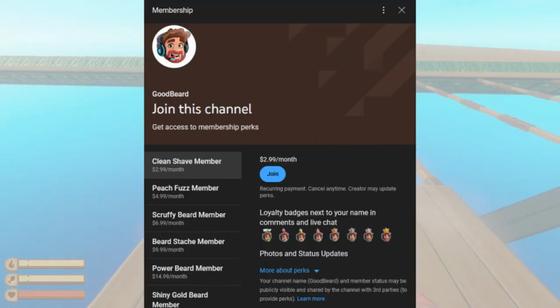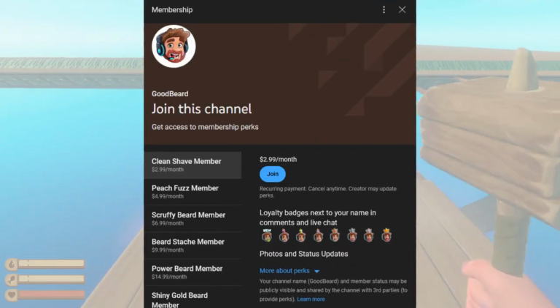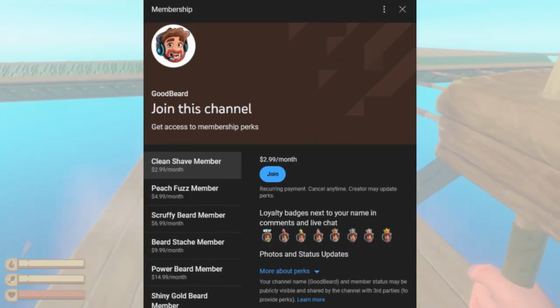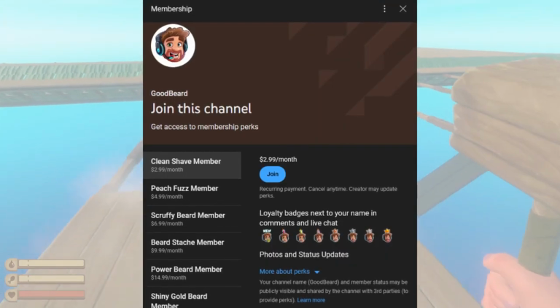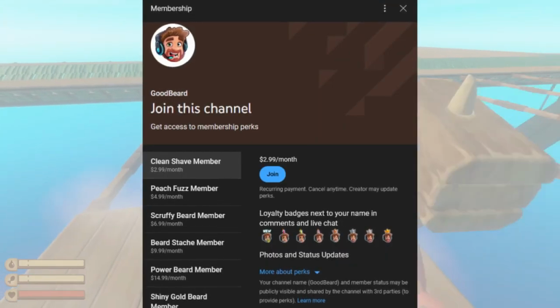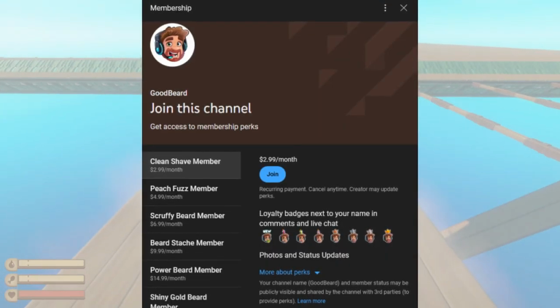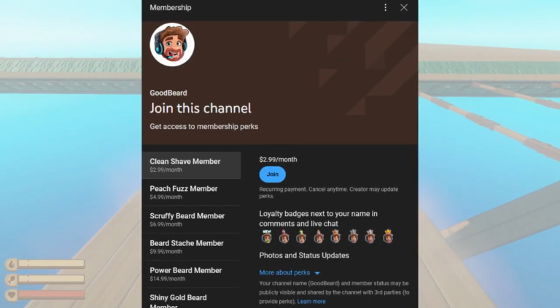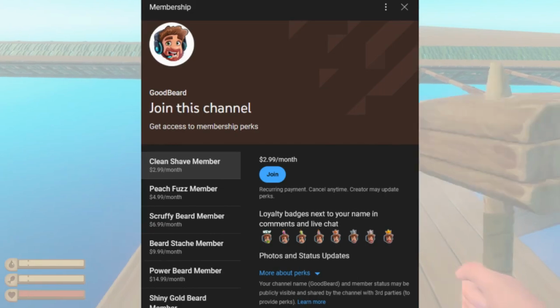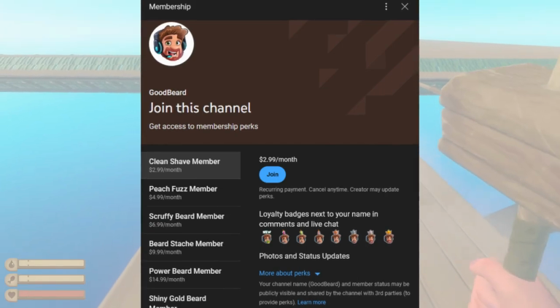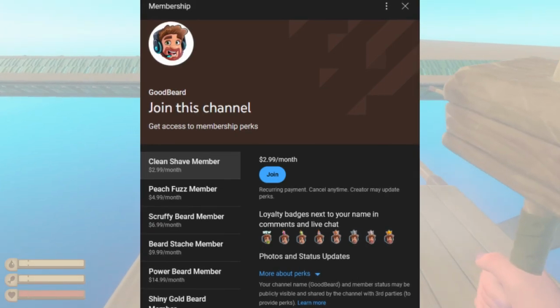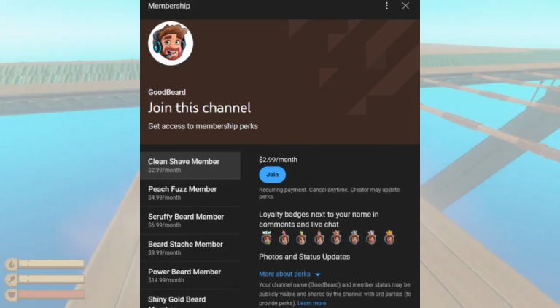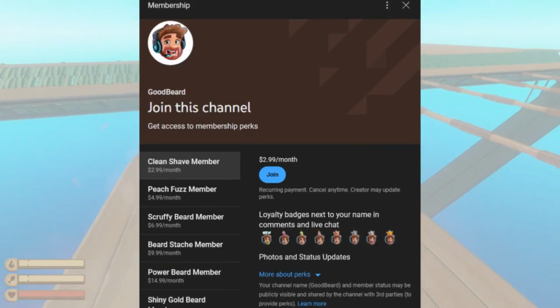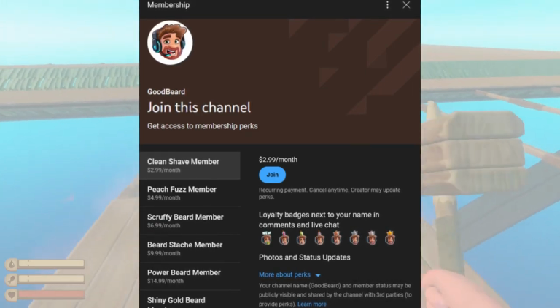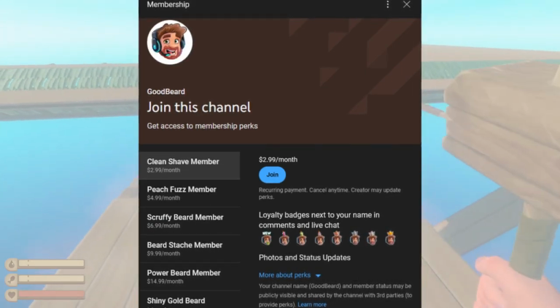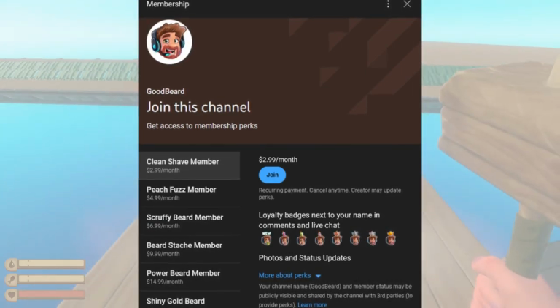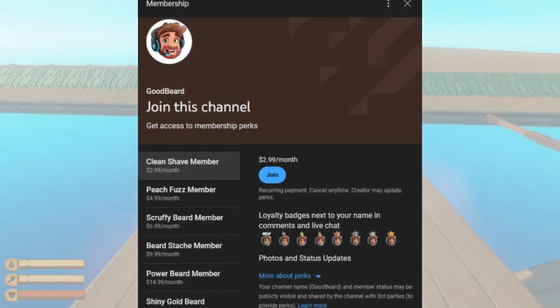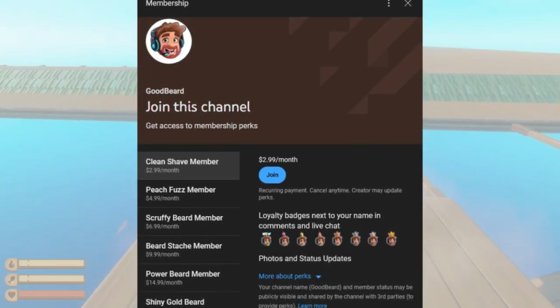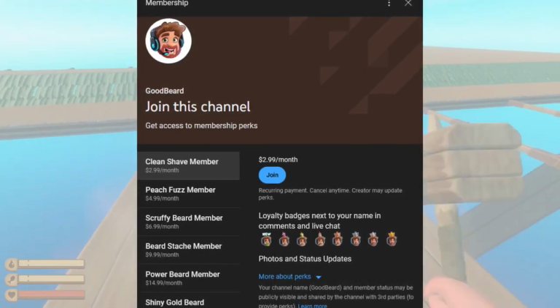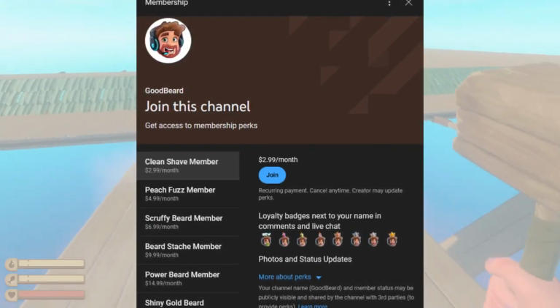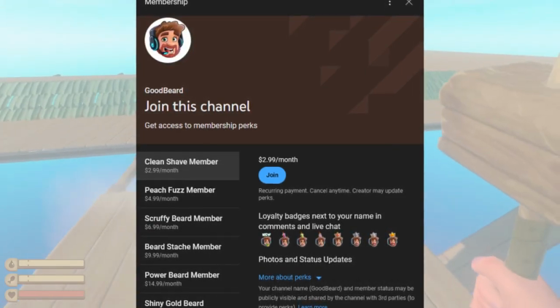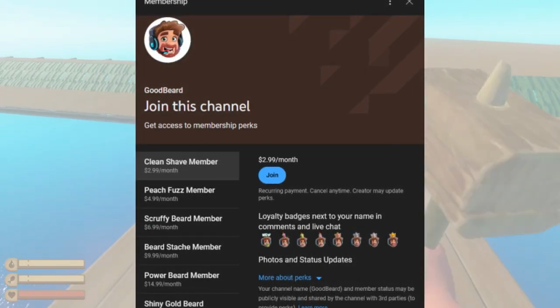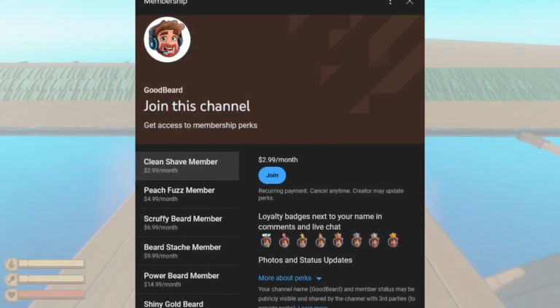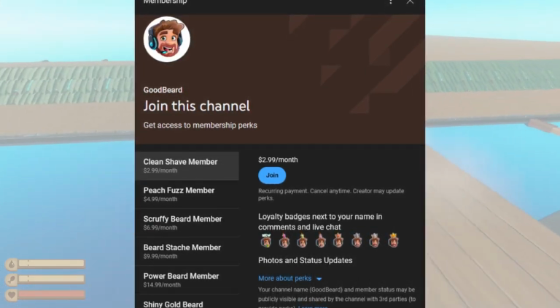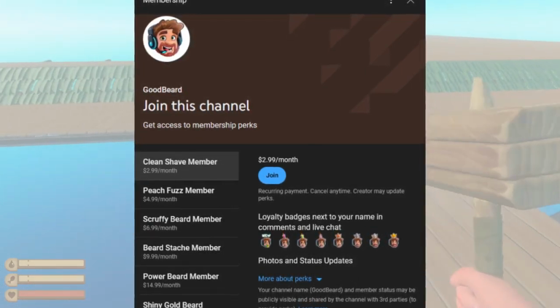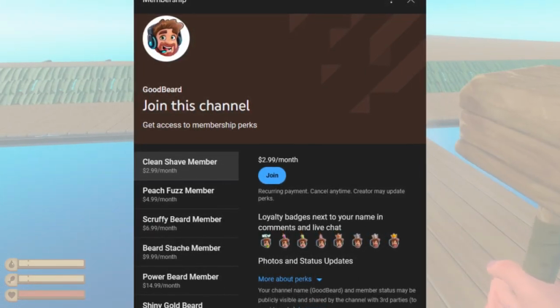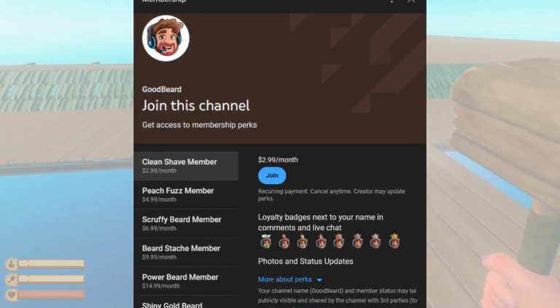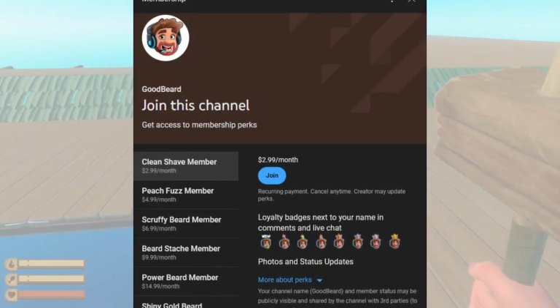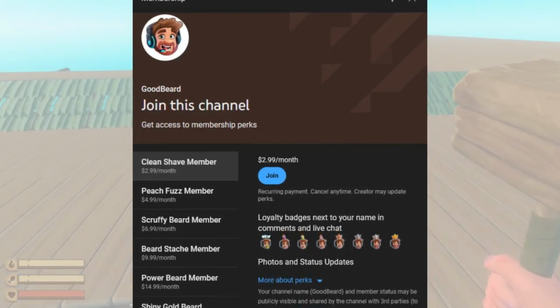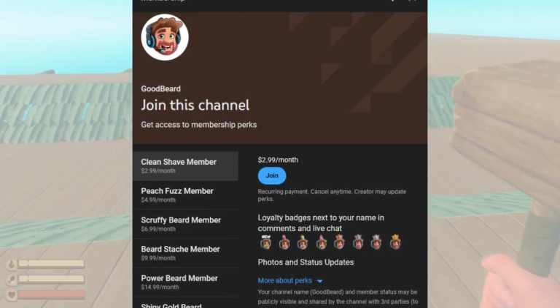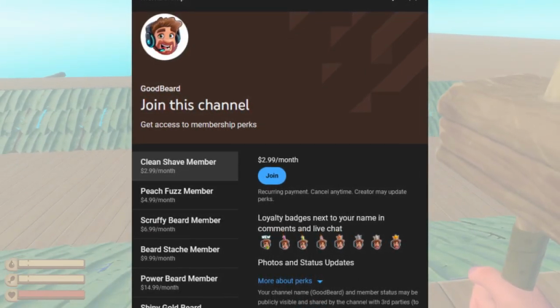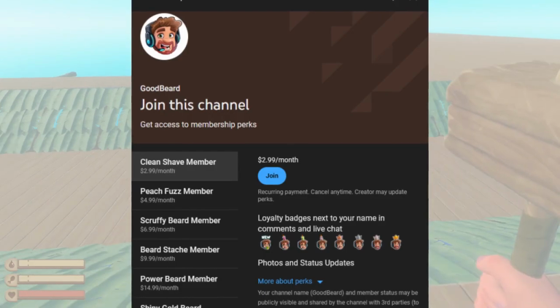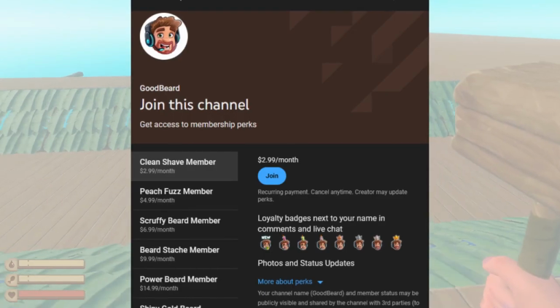Also, my page officially has memberships, which is a big deal. Your support will help me grow this channel to something even better. All right, now back to it.